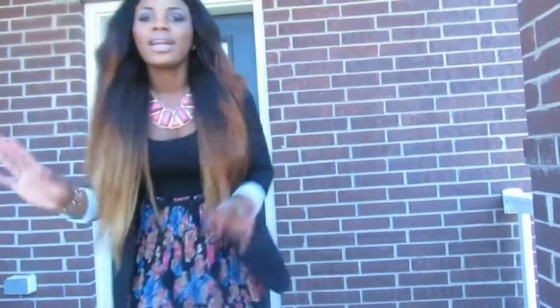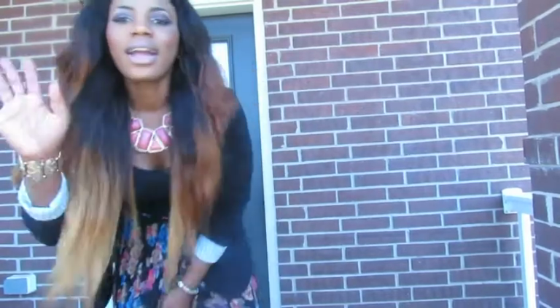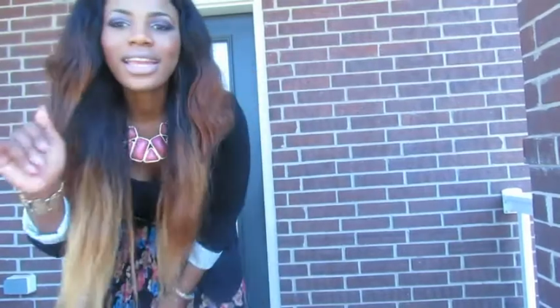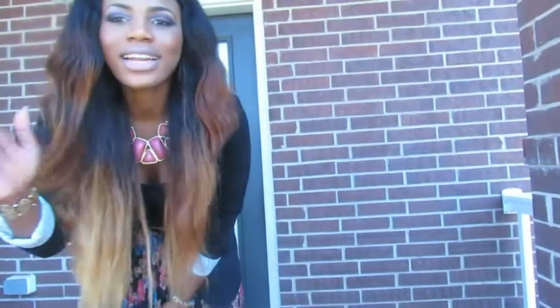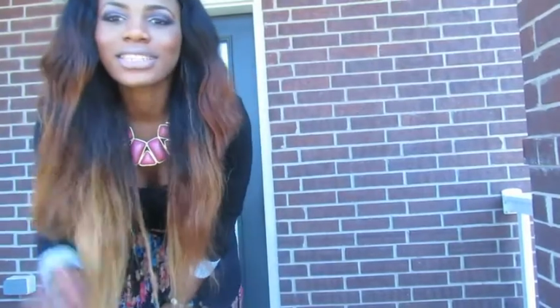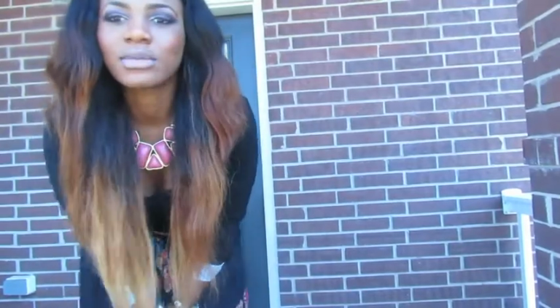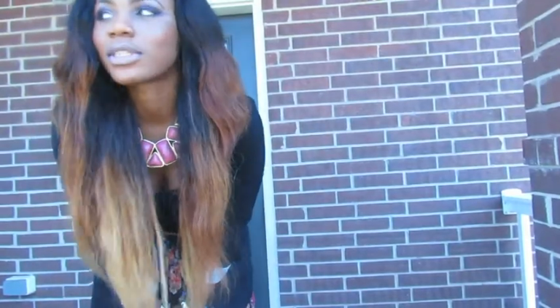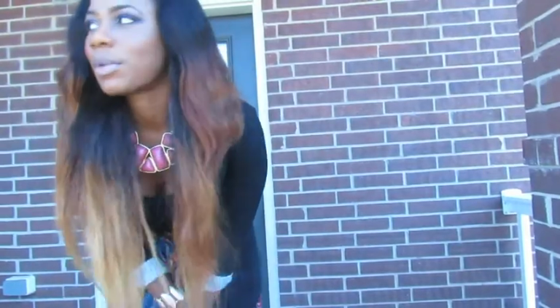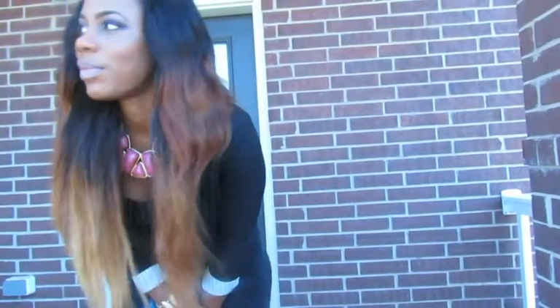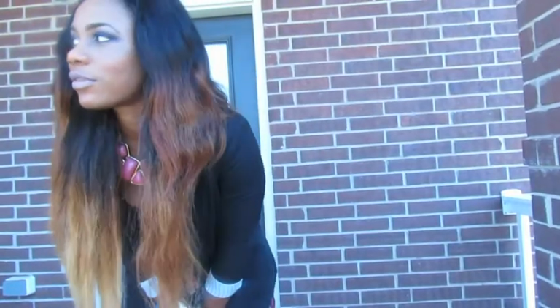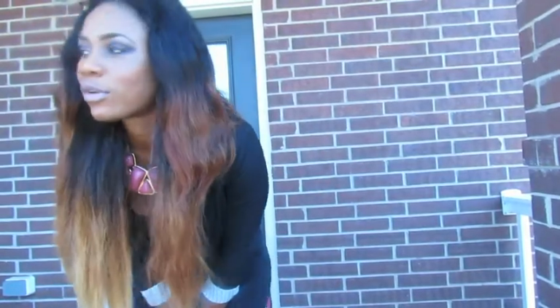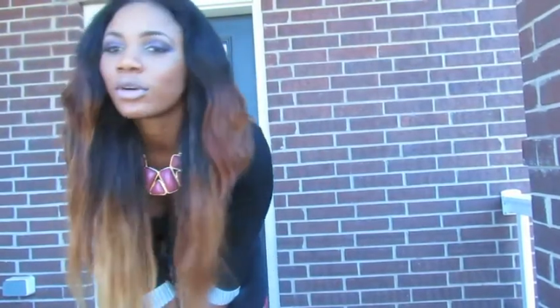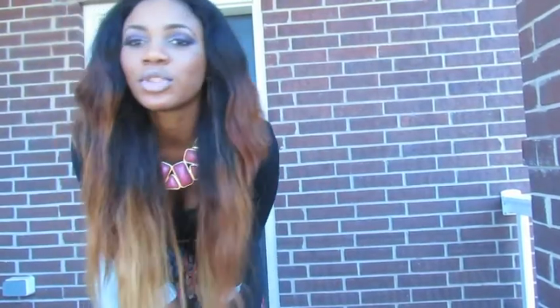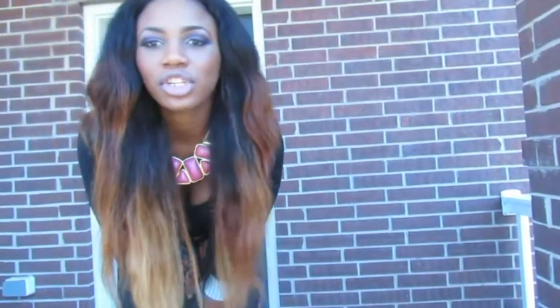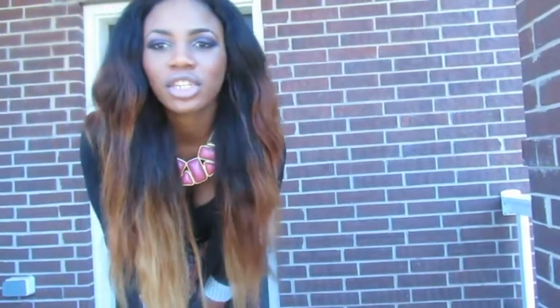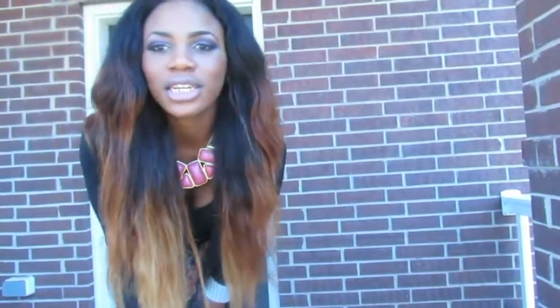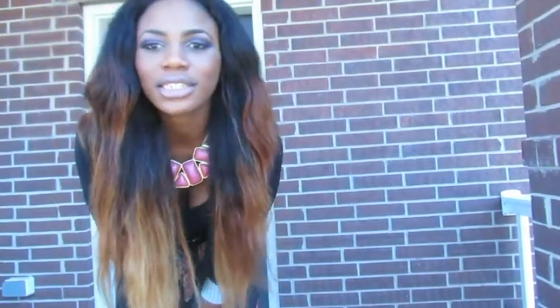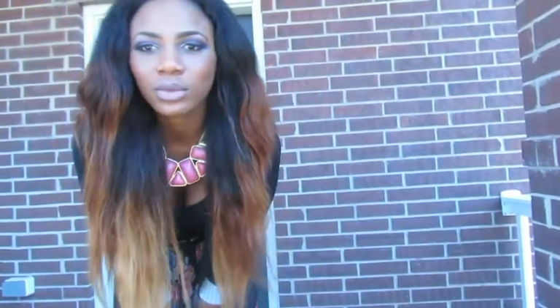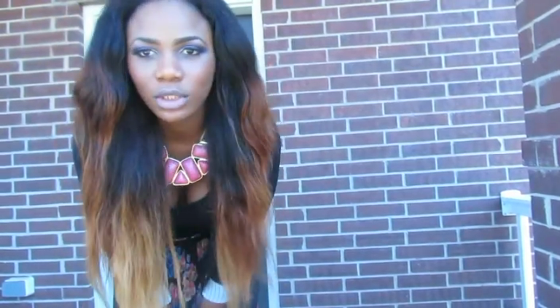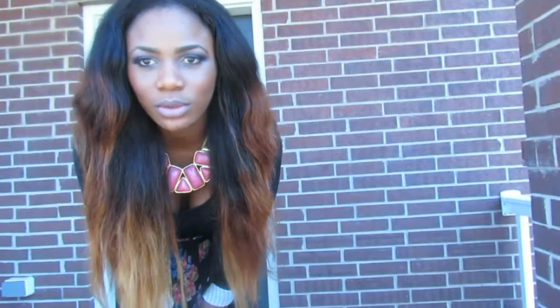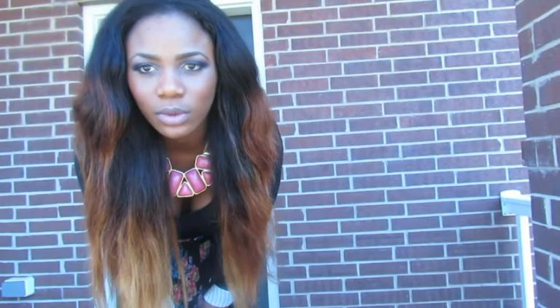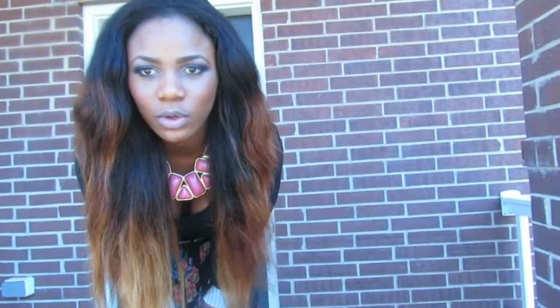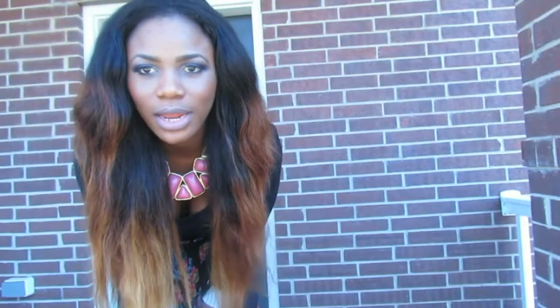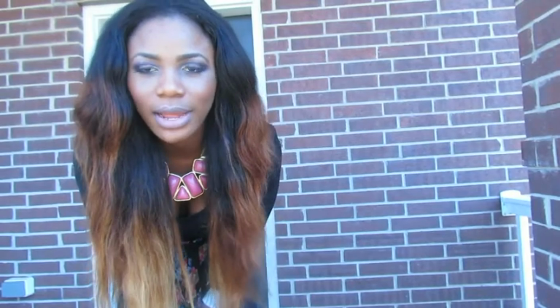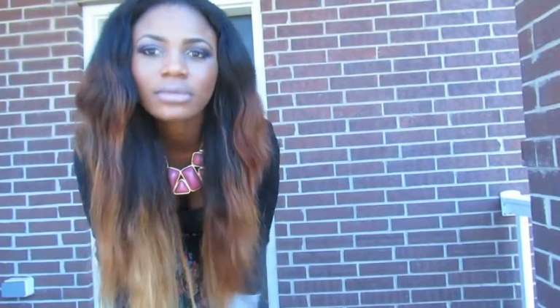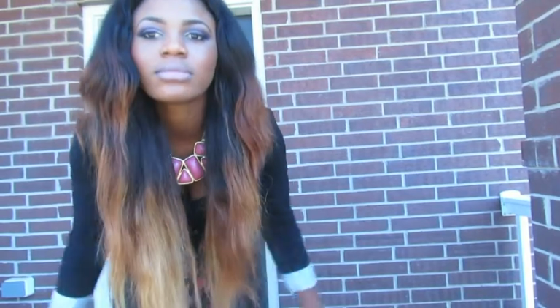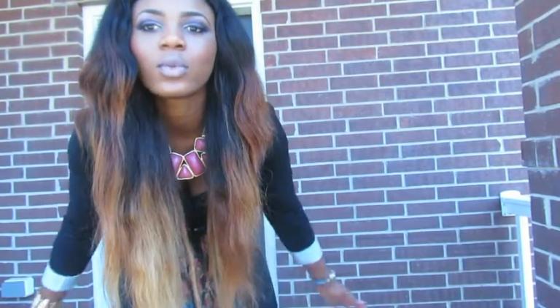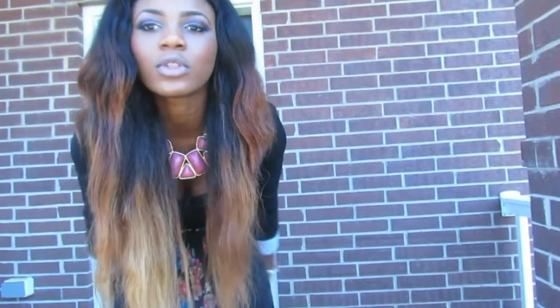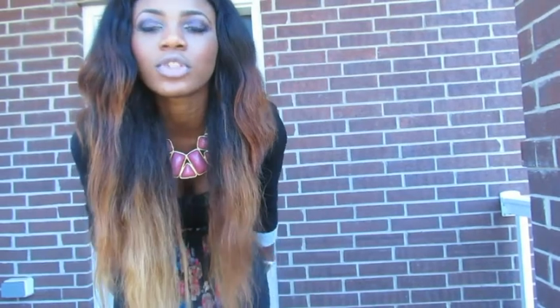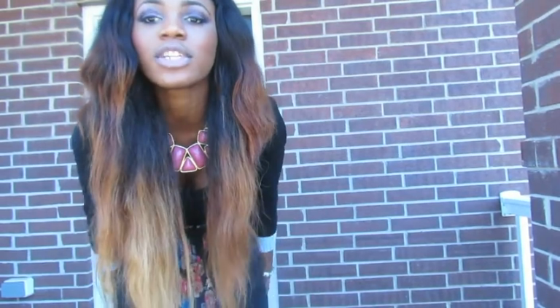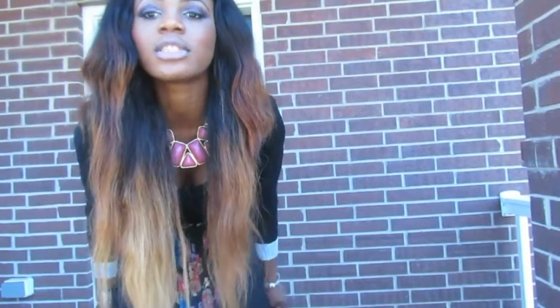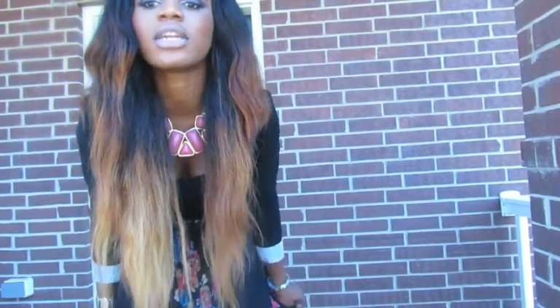Hi guys, I'm just coming back from church and I just want to show you what I wore to church today.